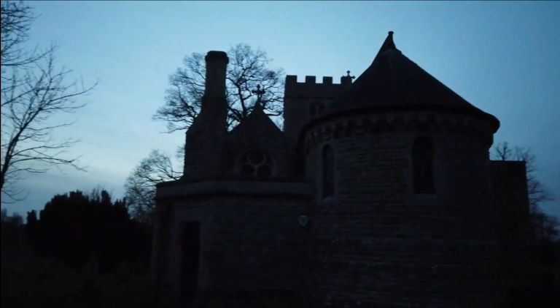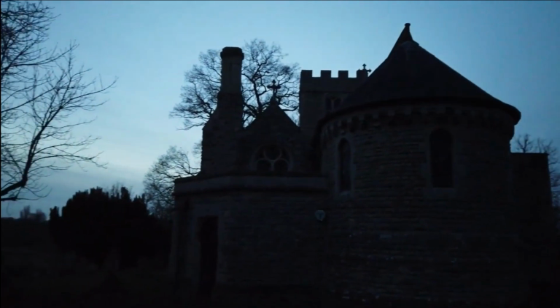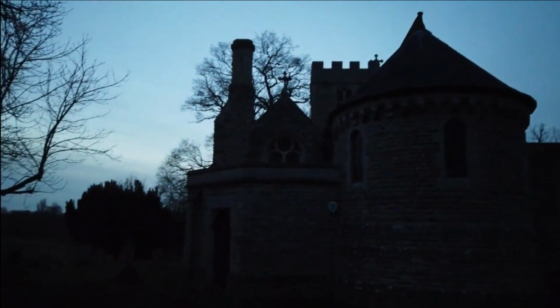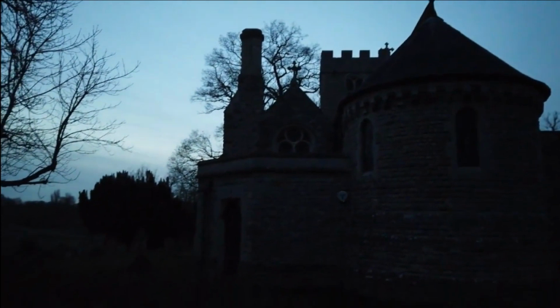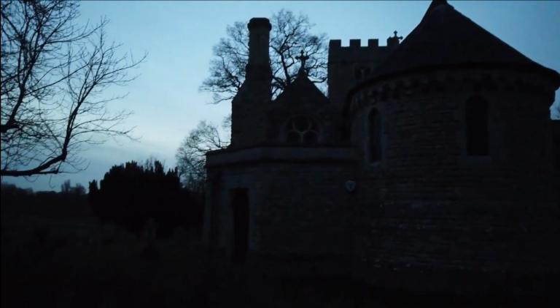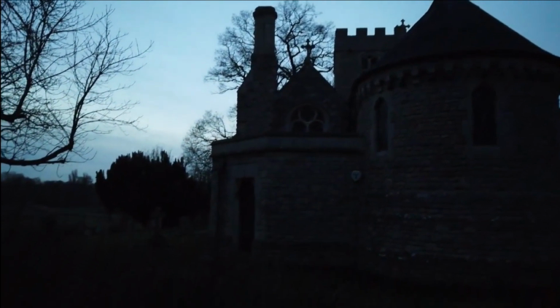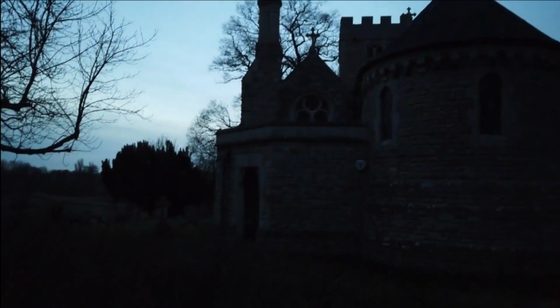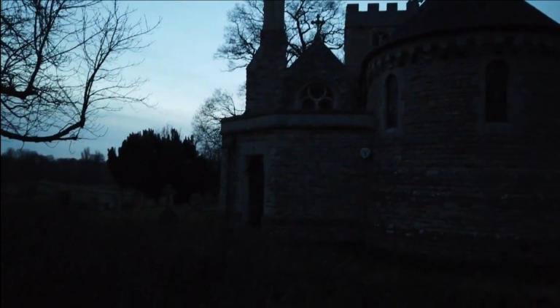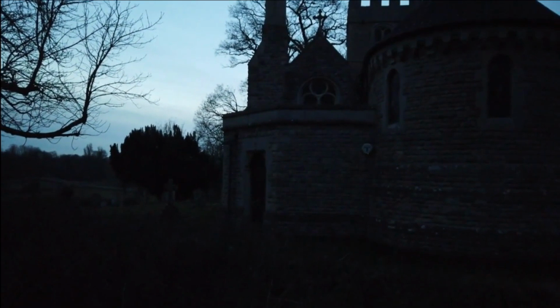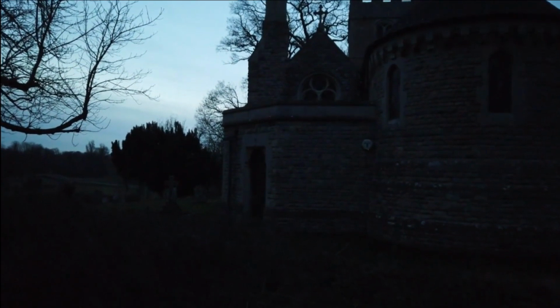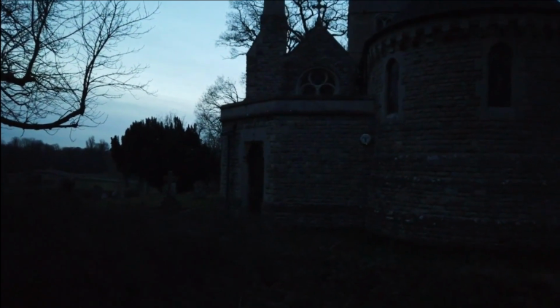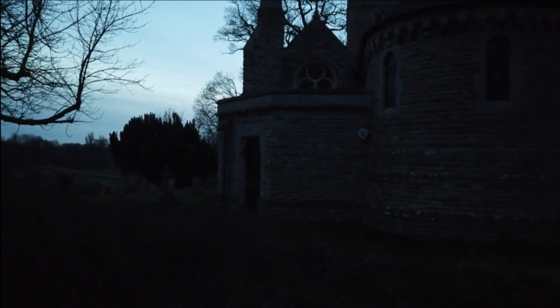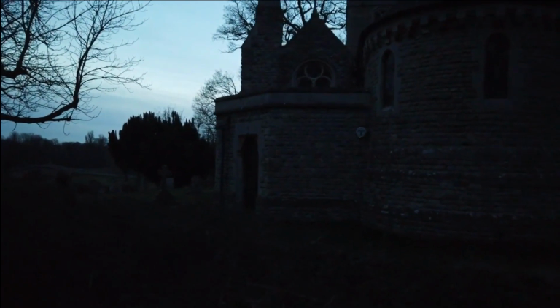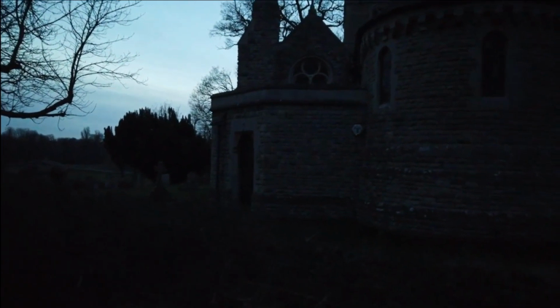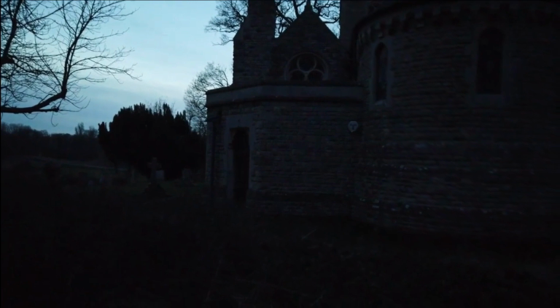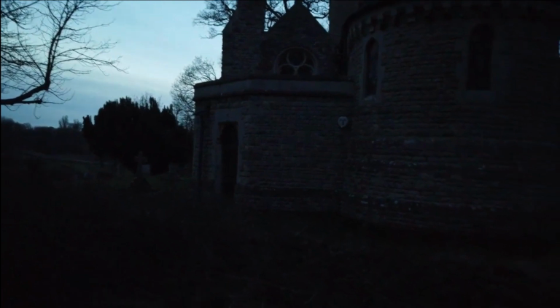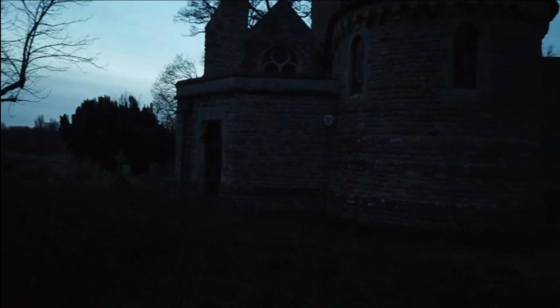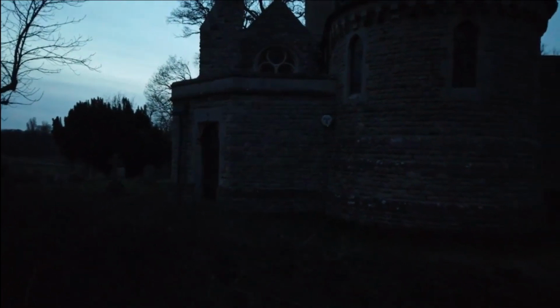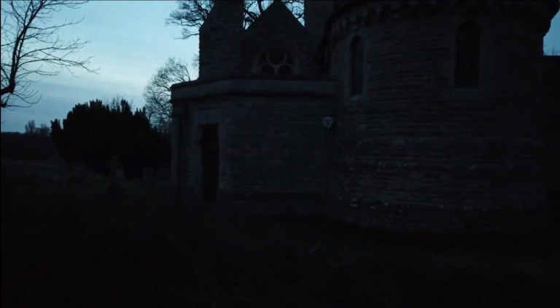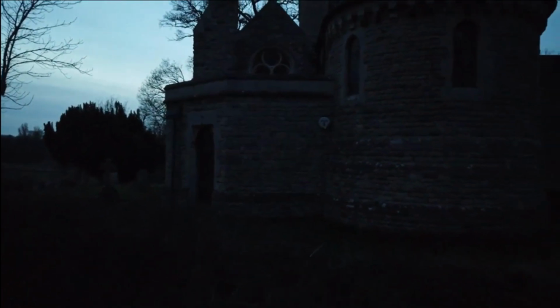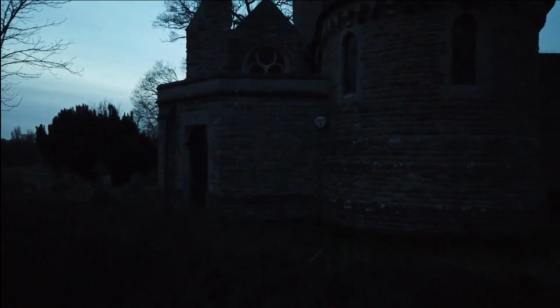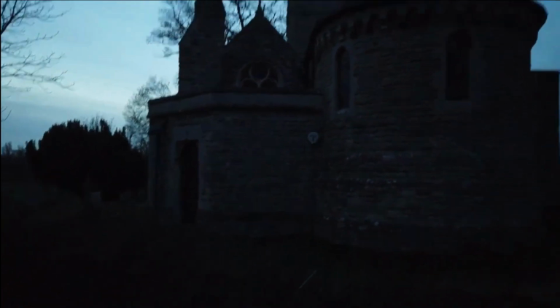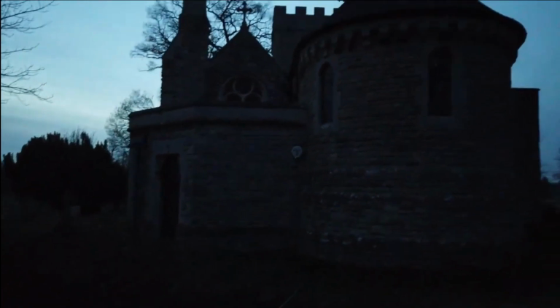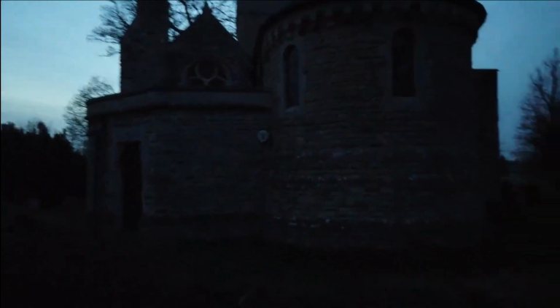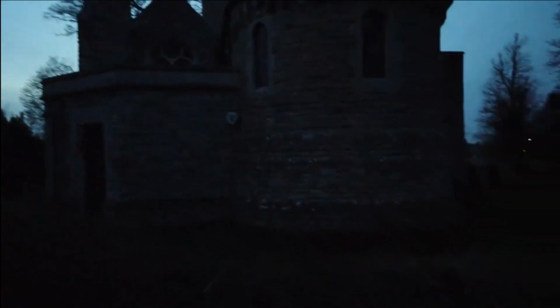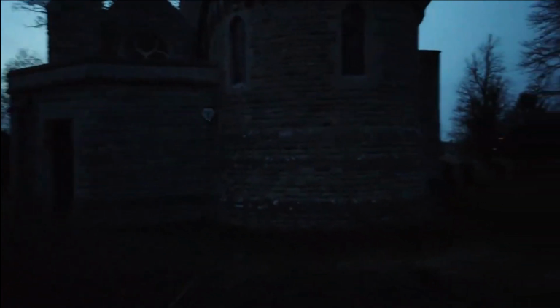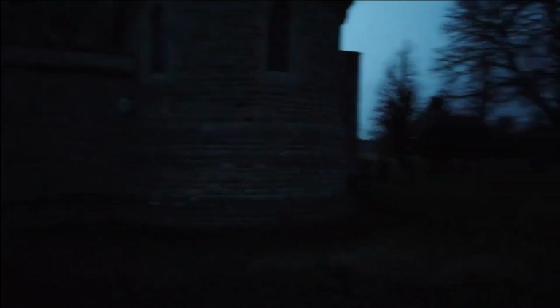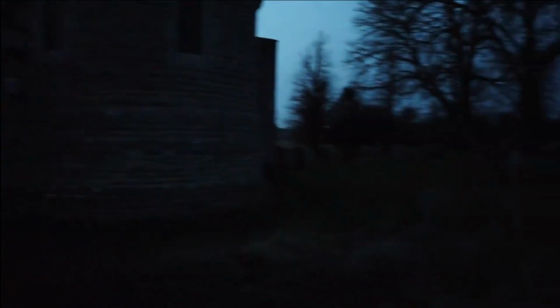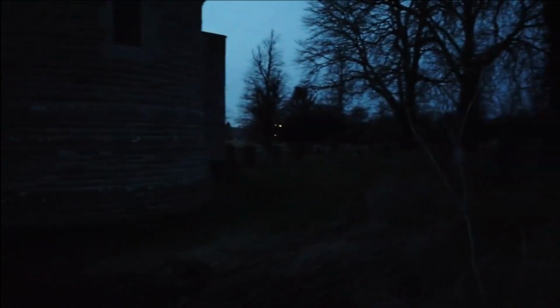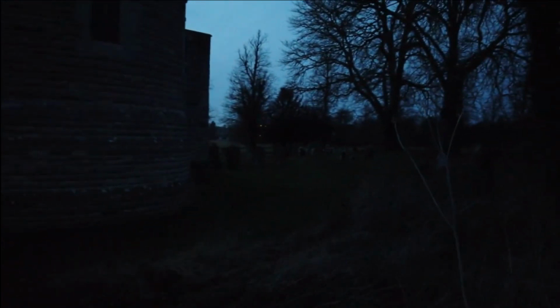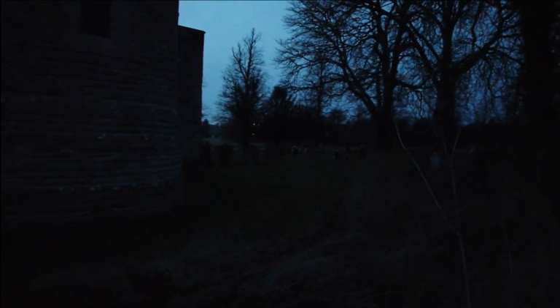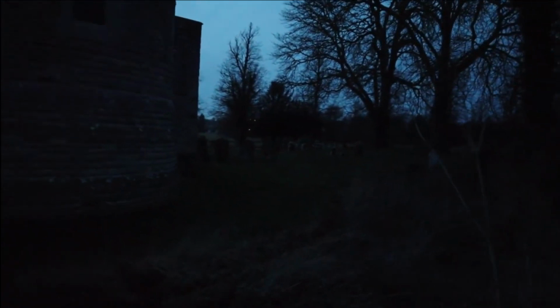This church has a really nice shape to it. Parts of it date back to the 12th century.